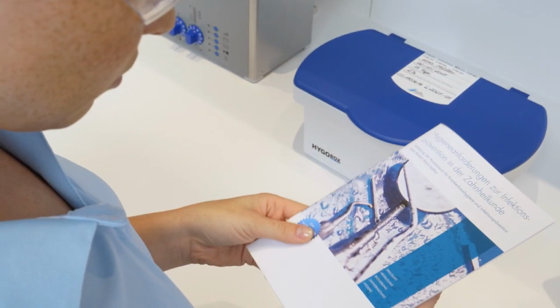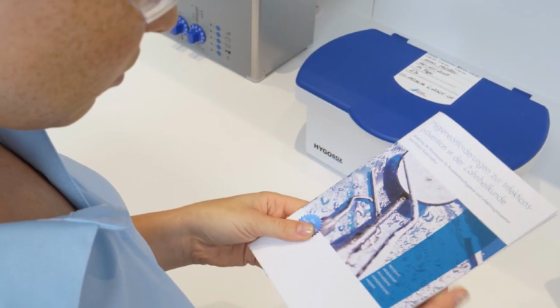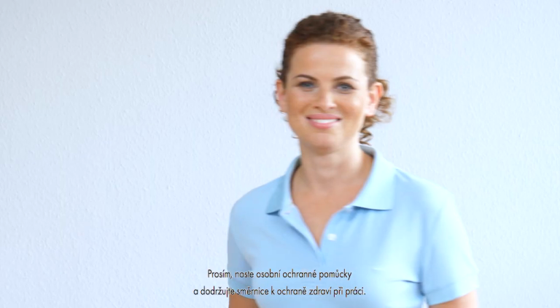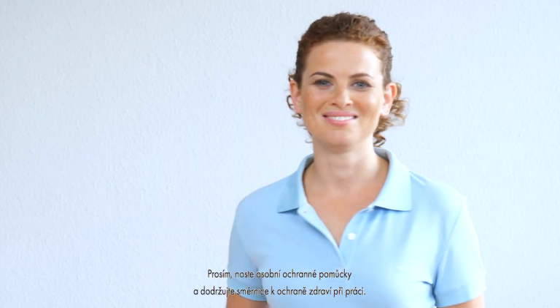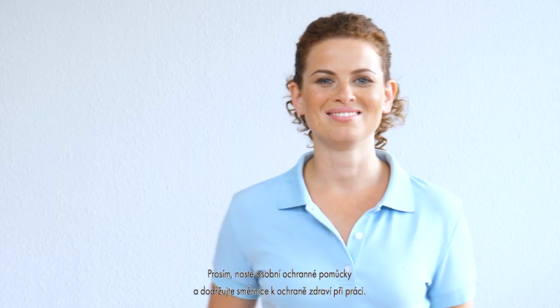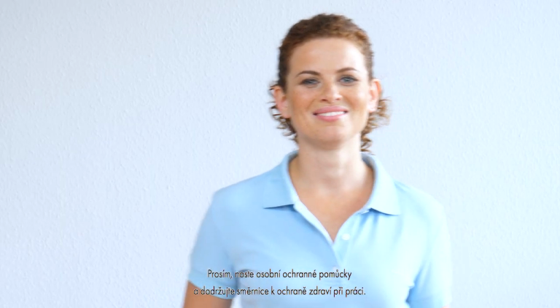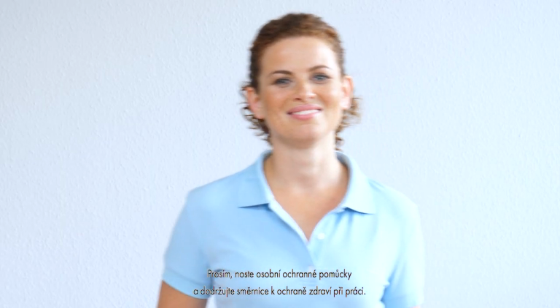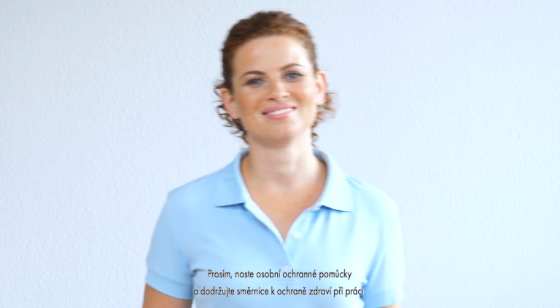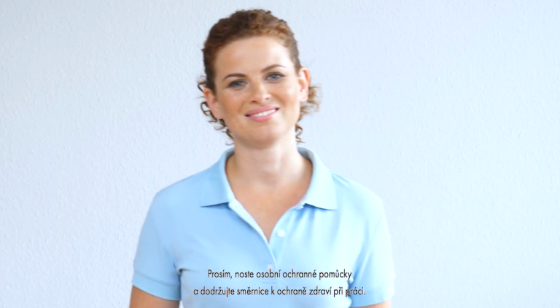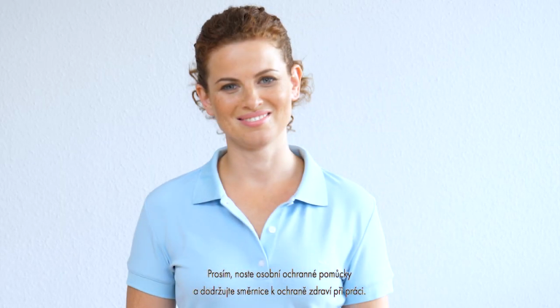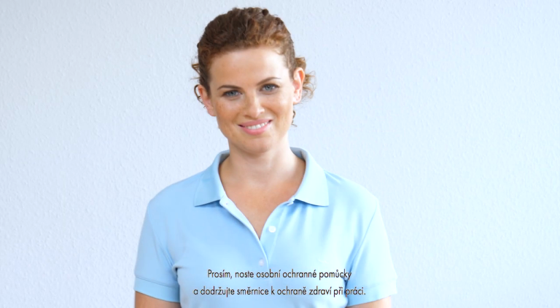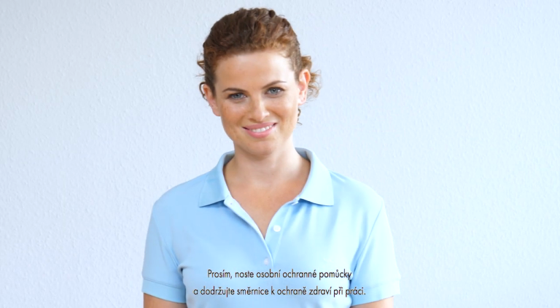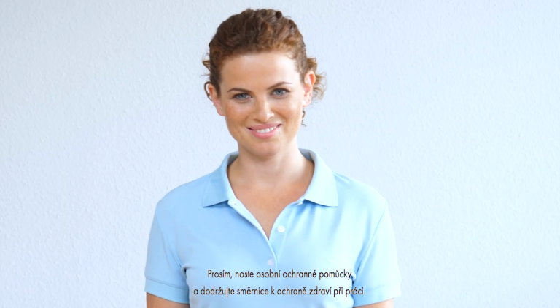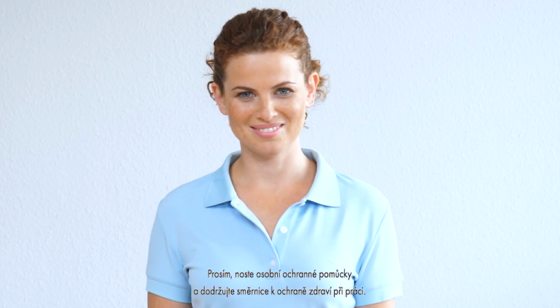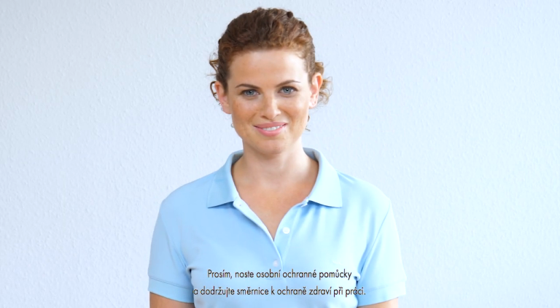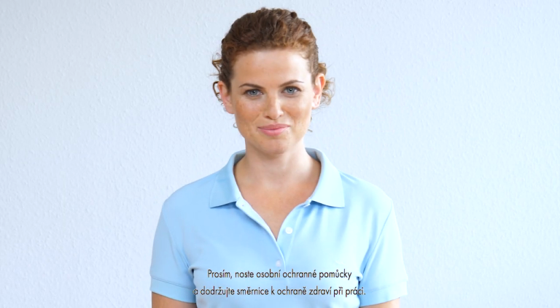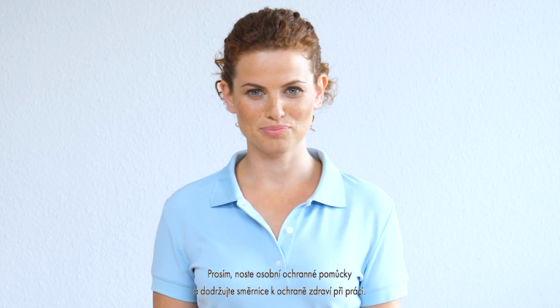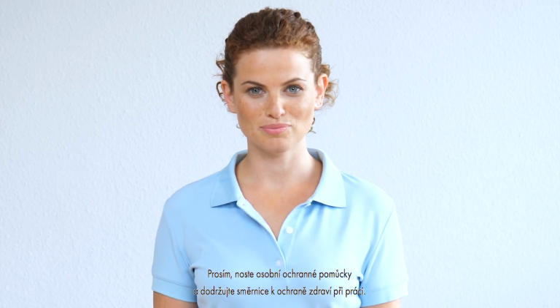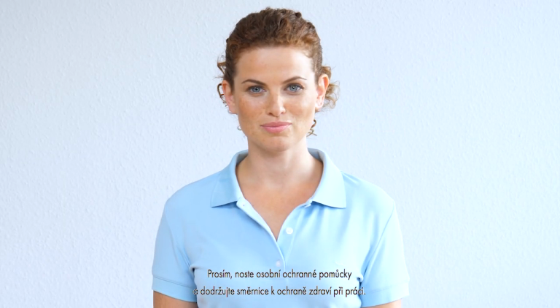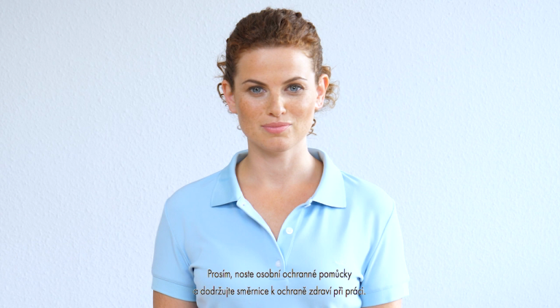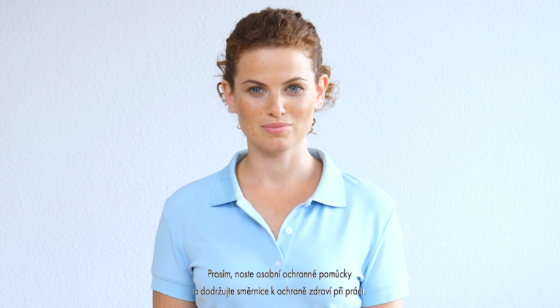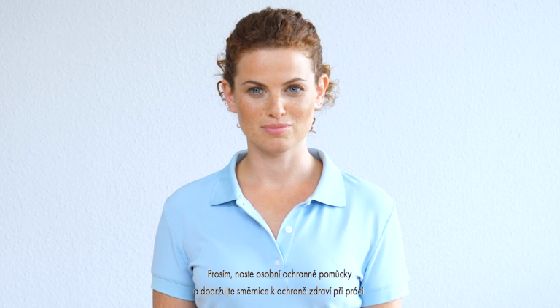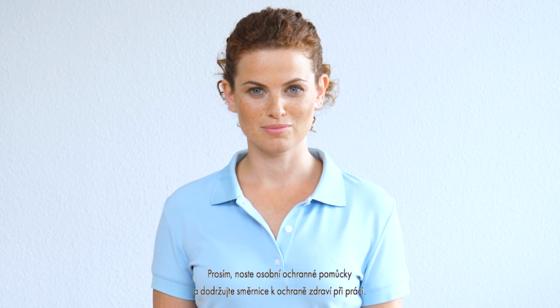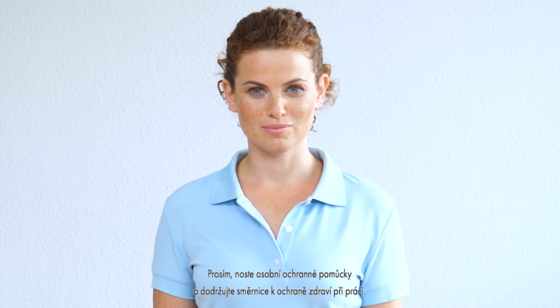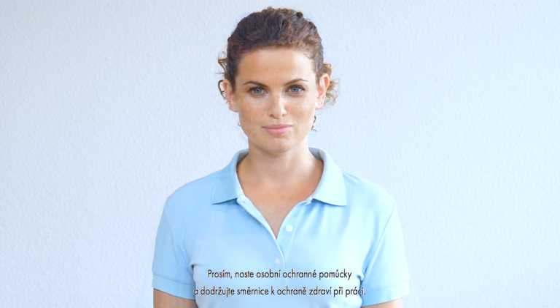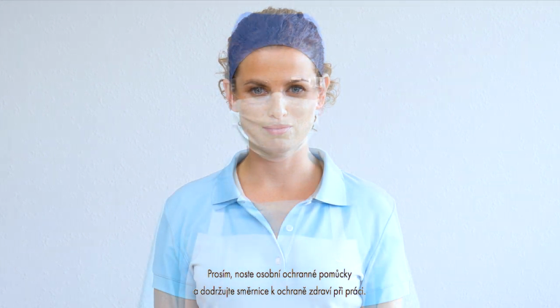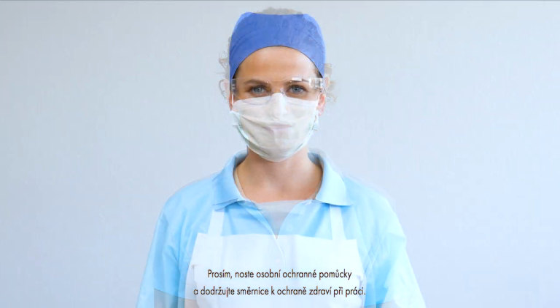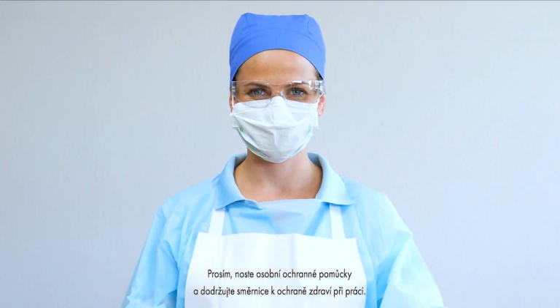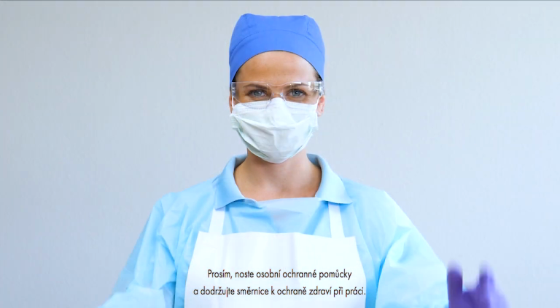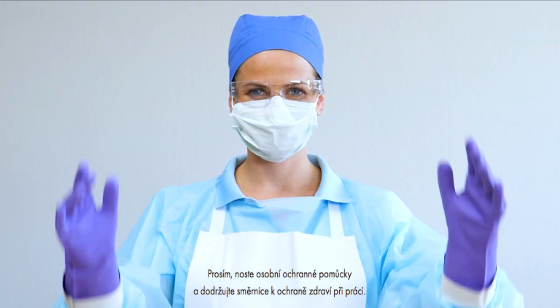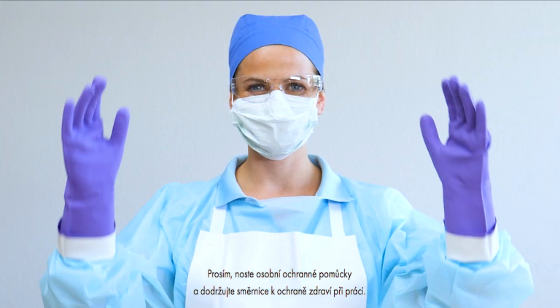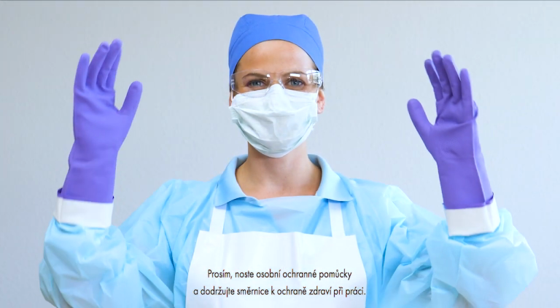Please wear personal protective equipment and observe the occupational safety directives.